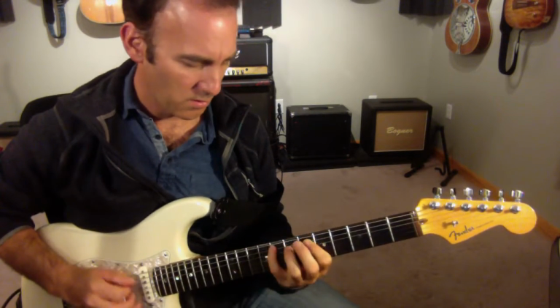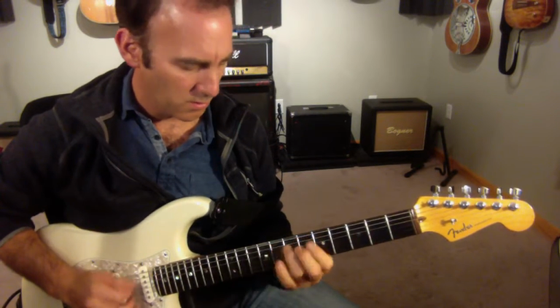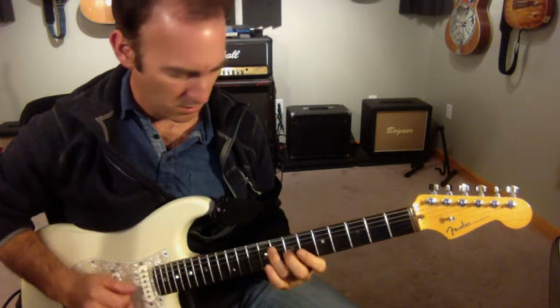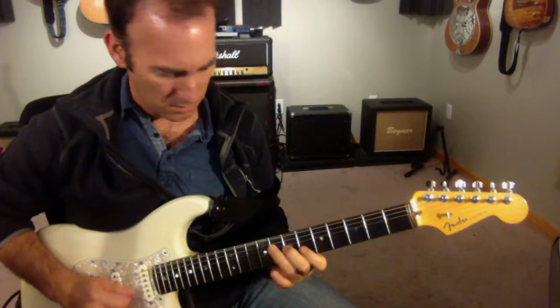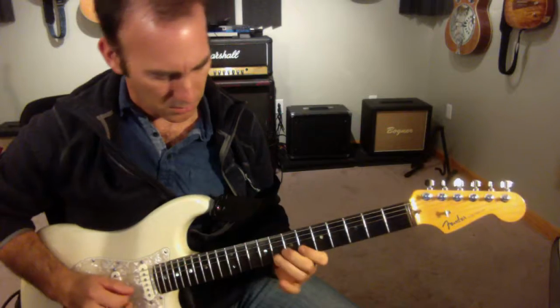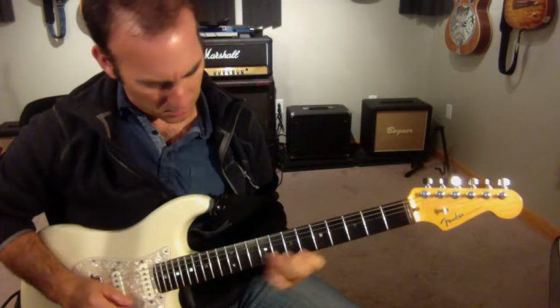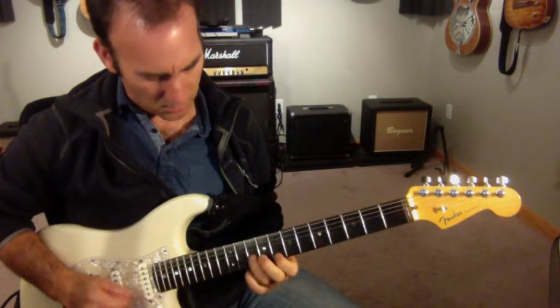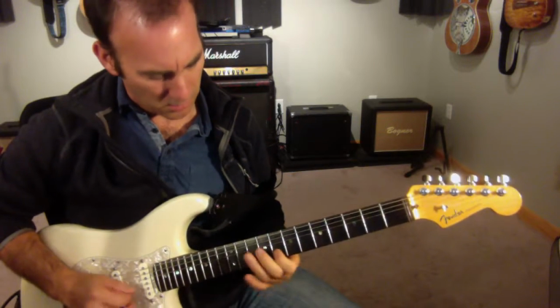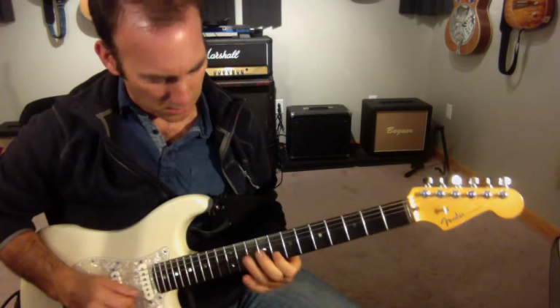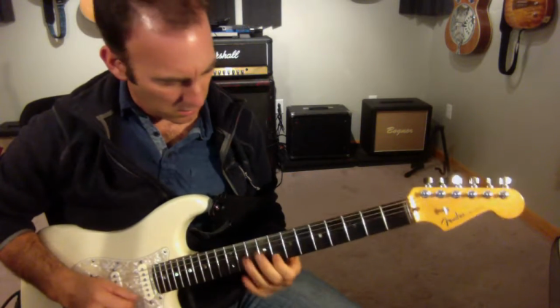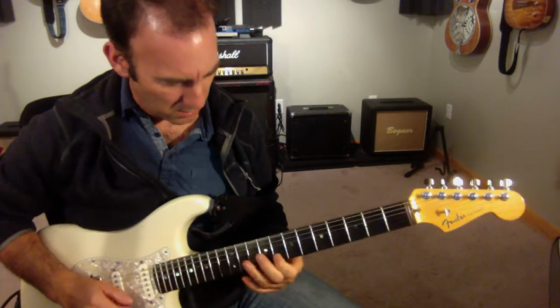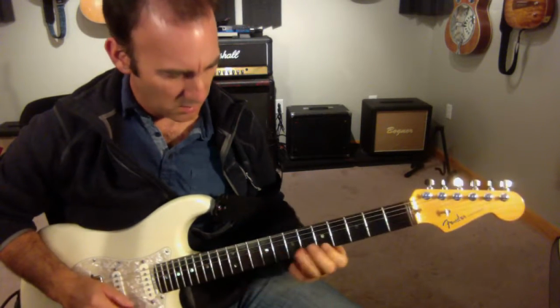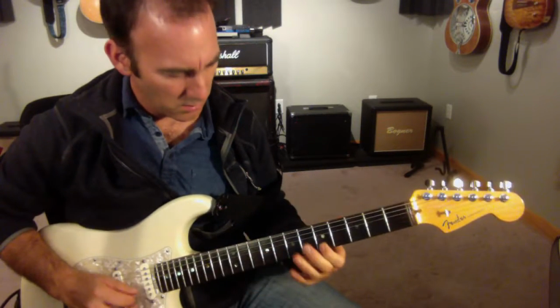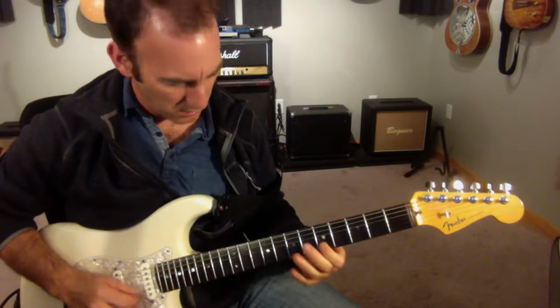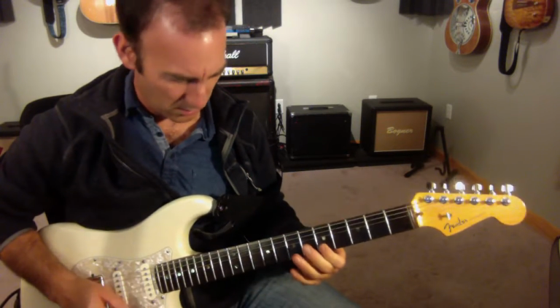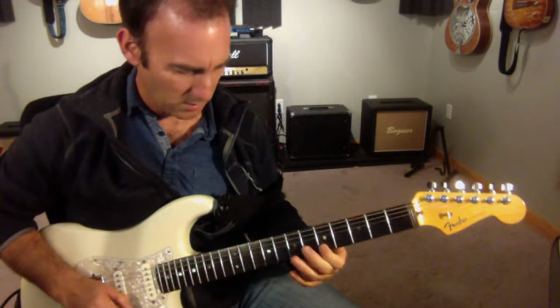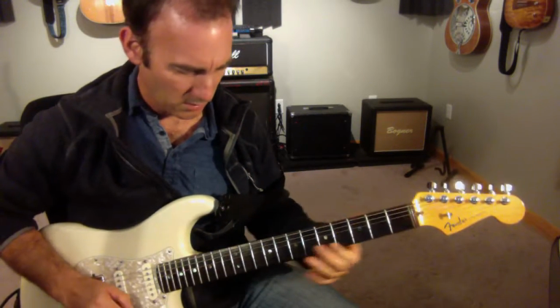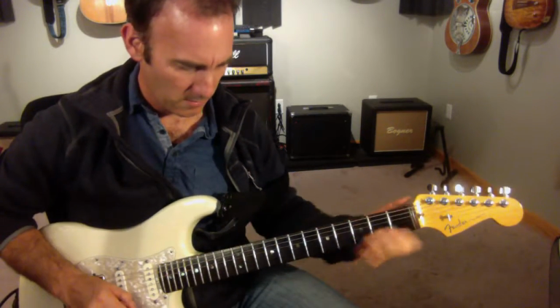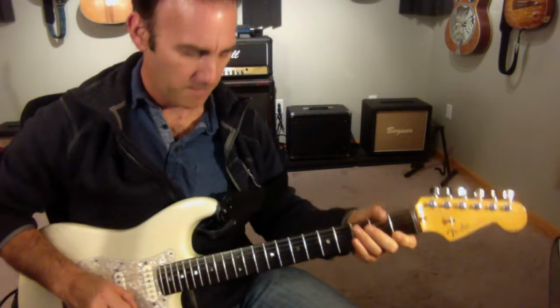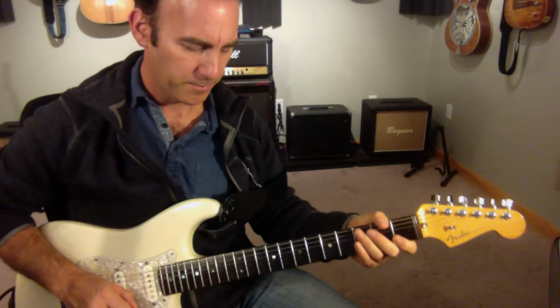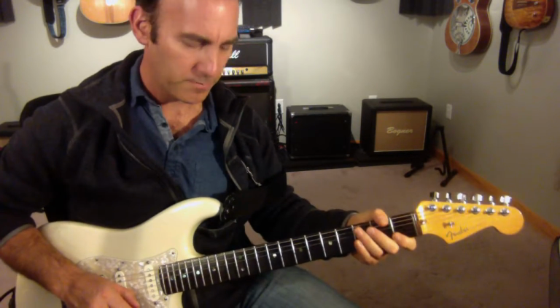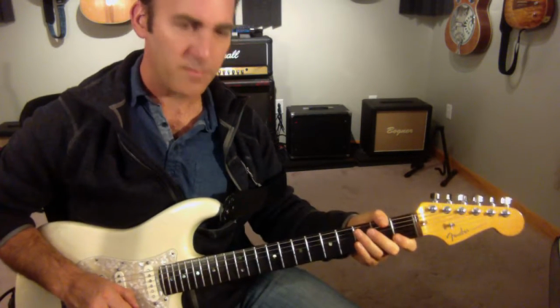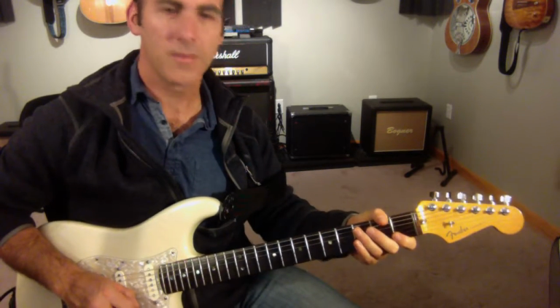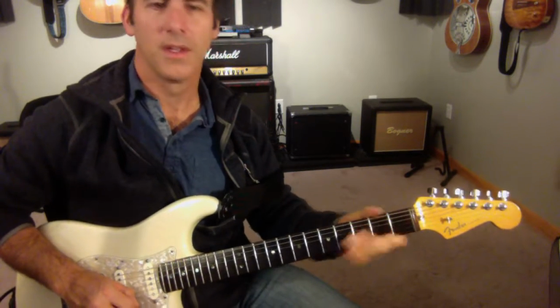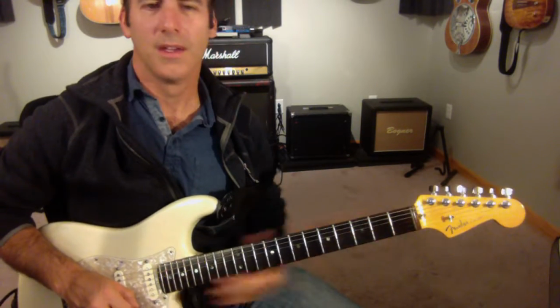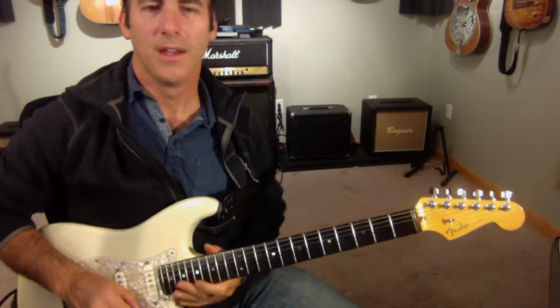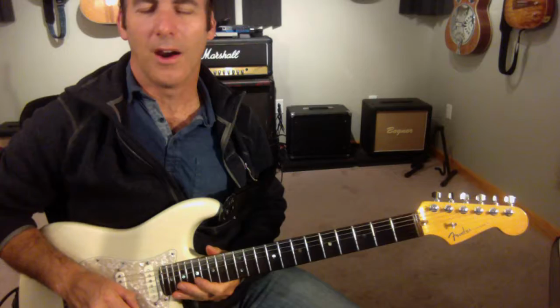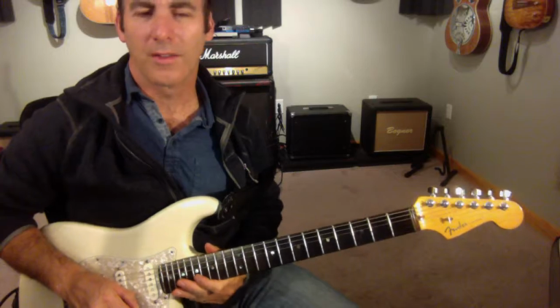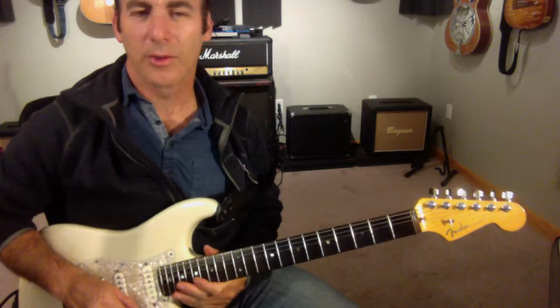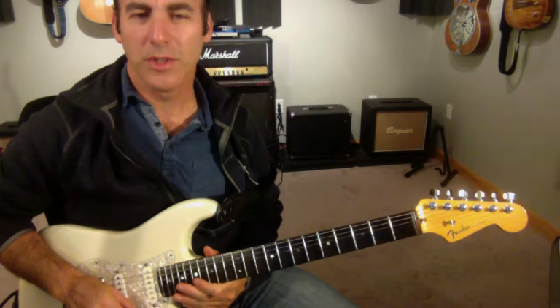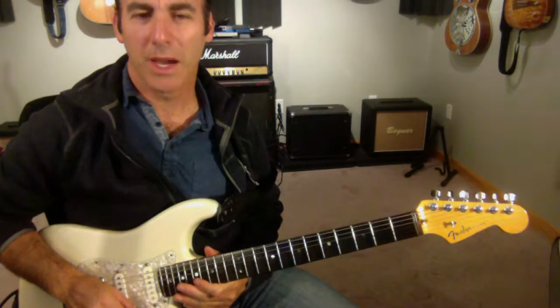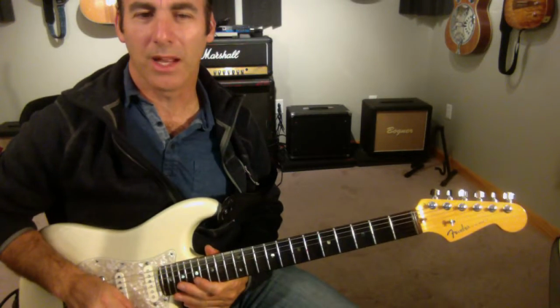Let's try this again. It's a little G minor line.